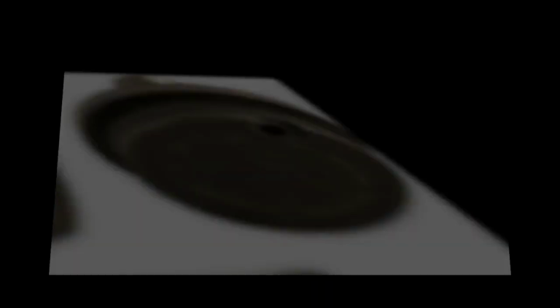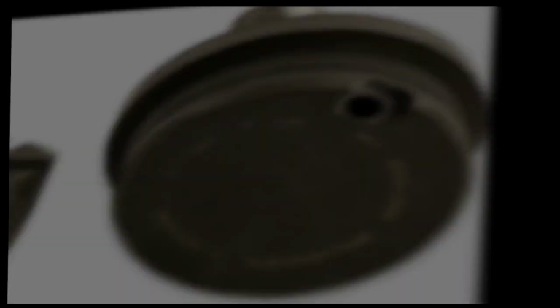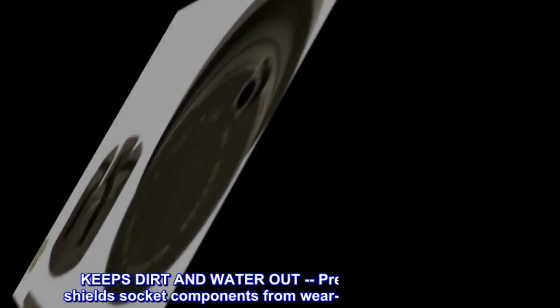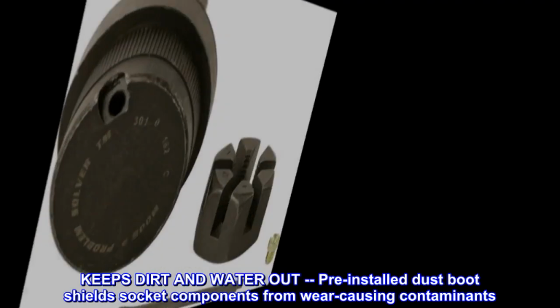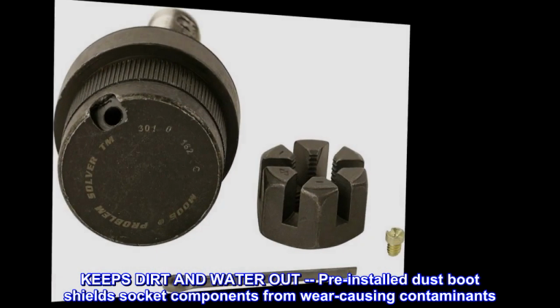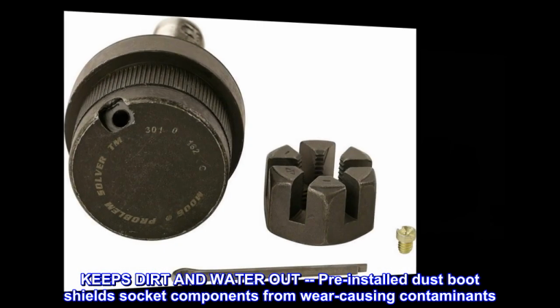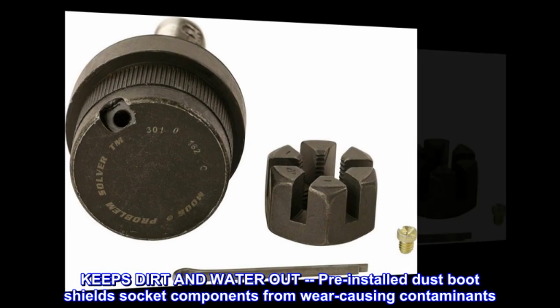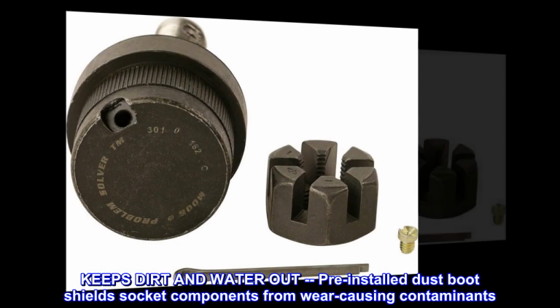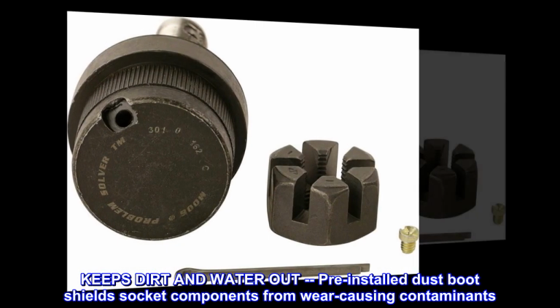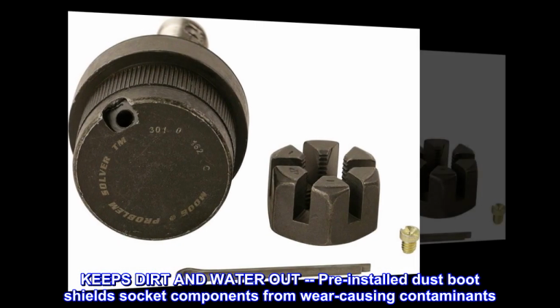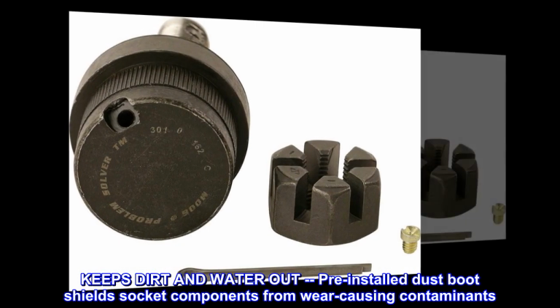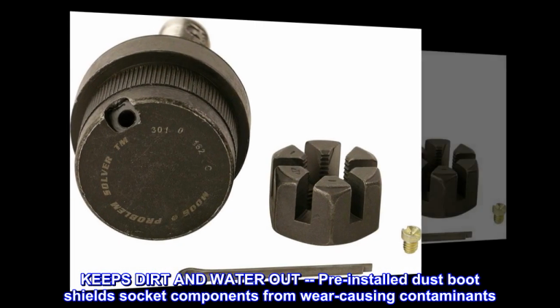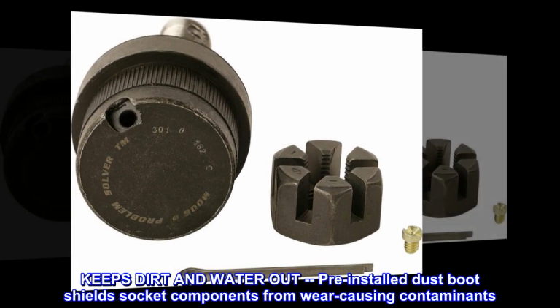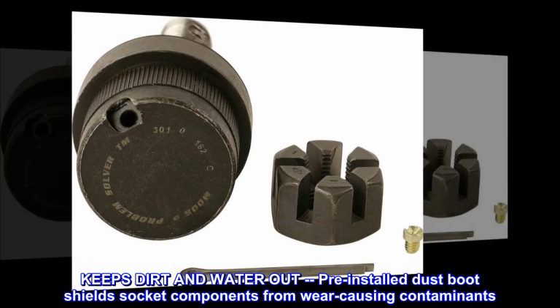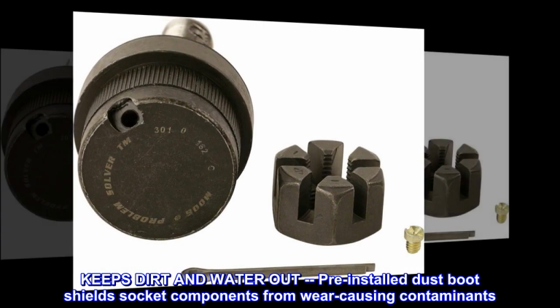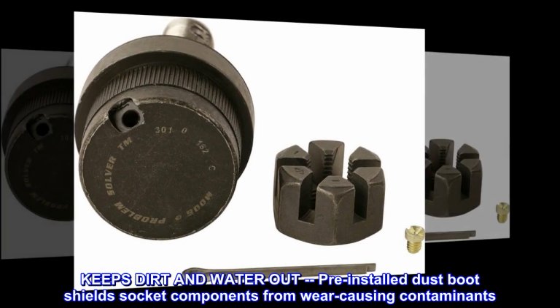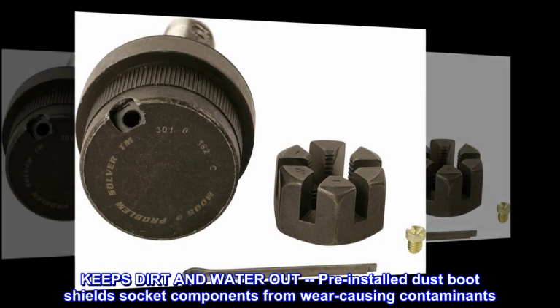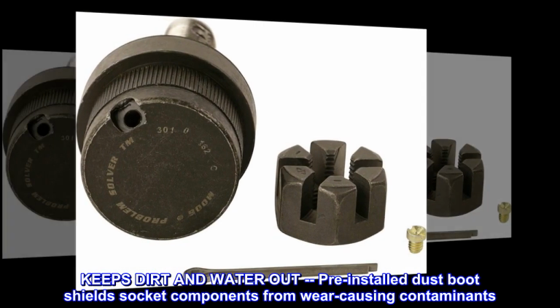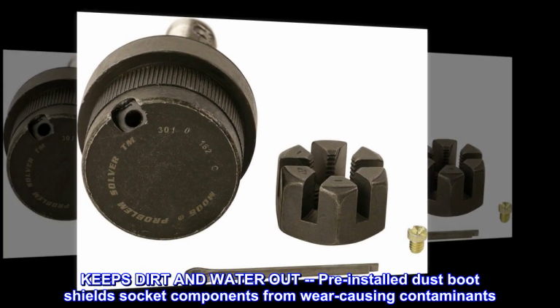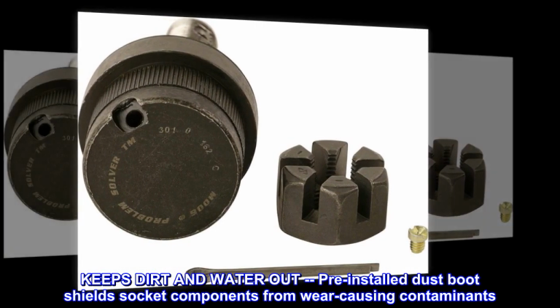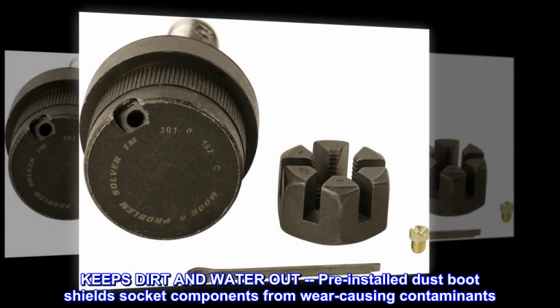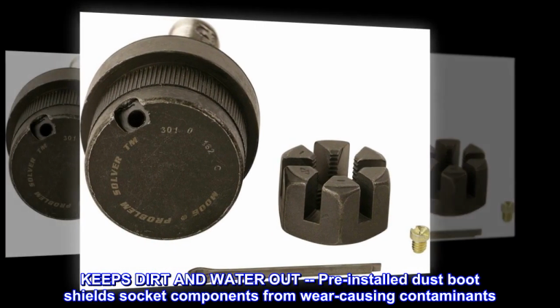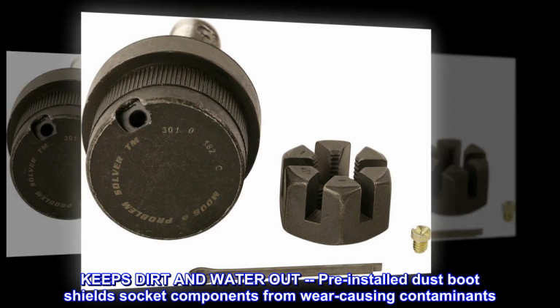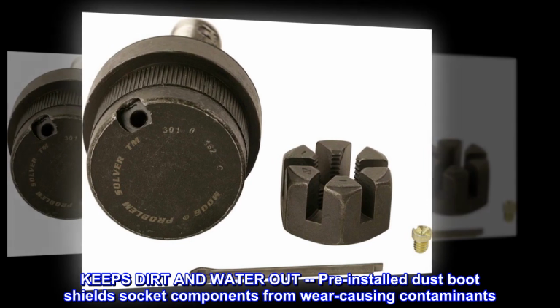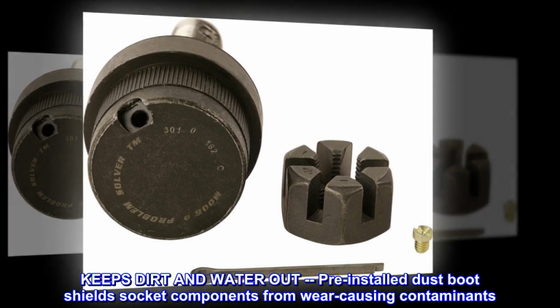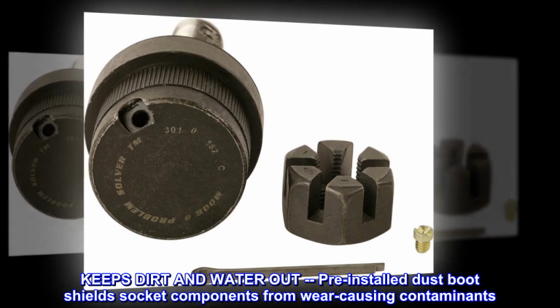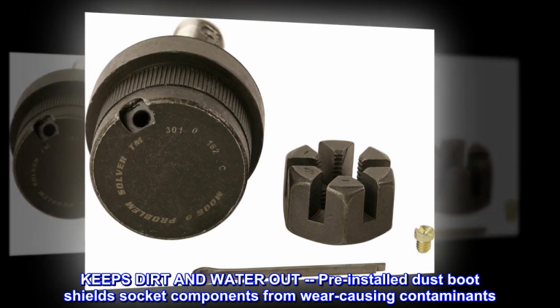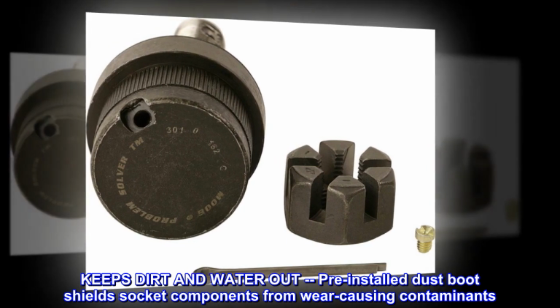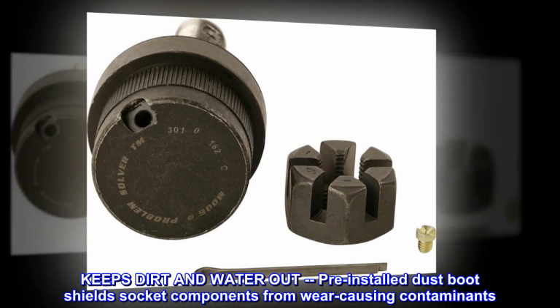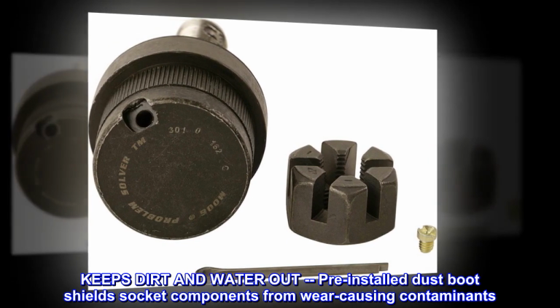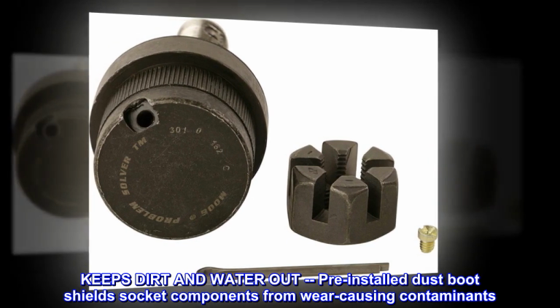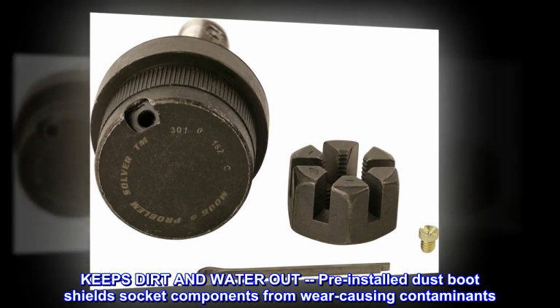Keeps dirt and water out: pre-installed dust boot shields socket components from wear-causing contaminants.